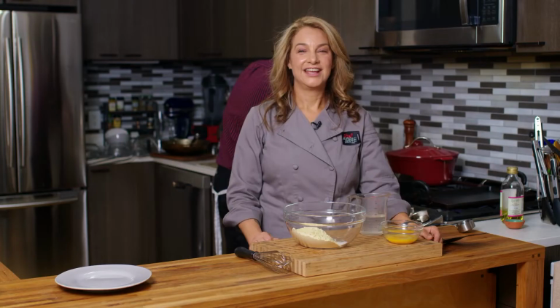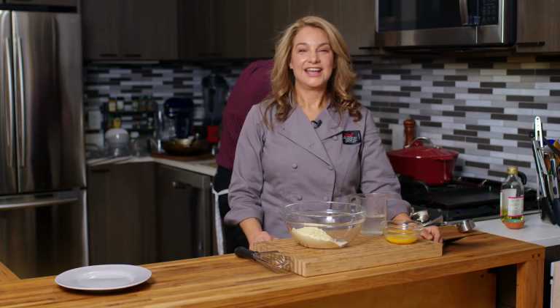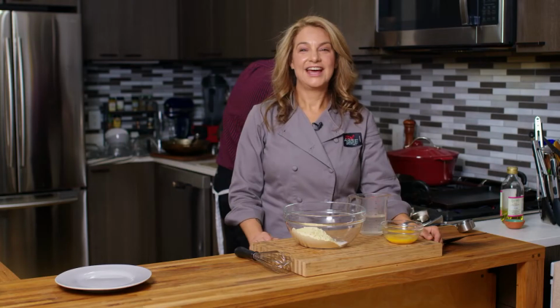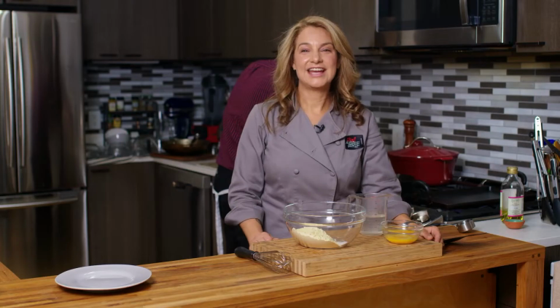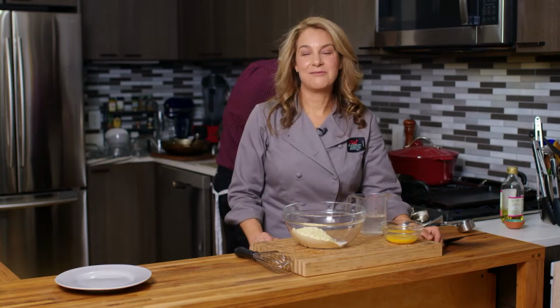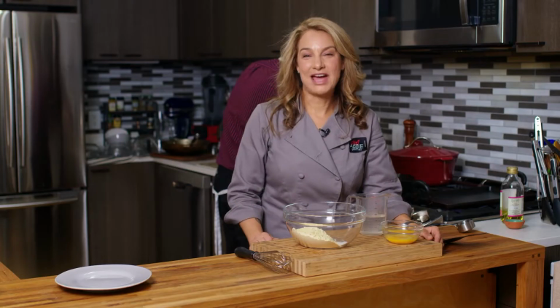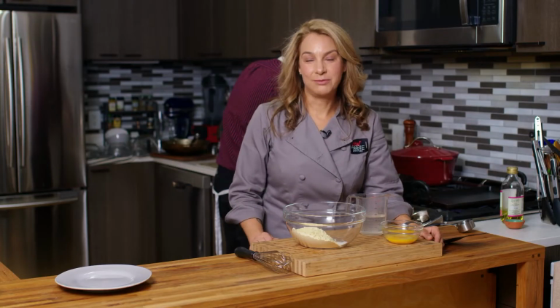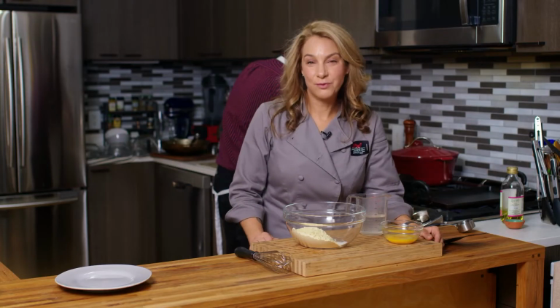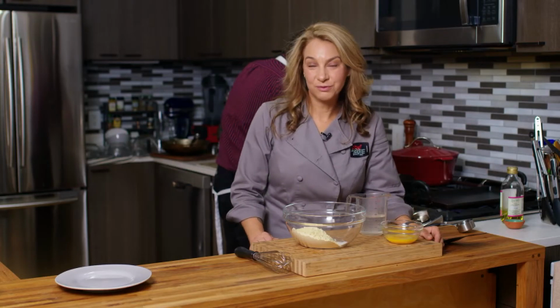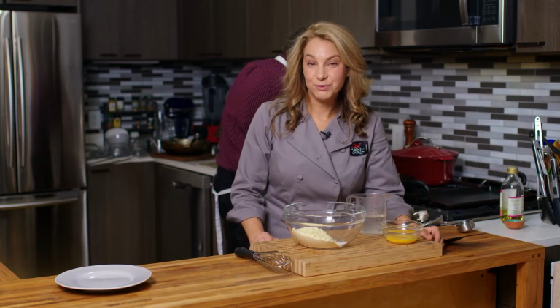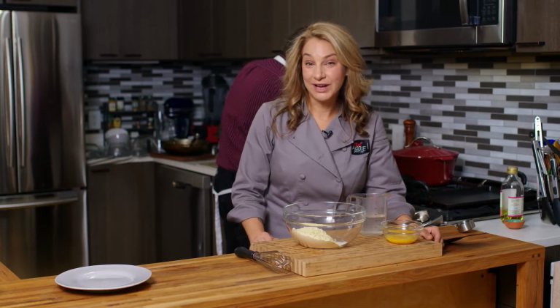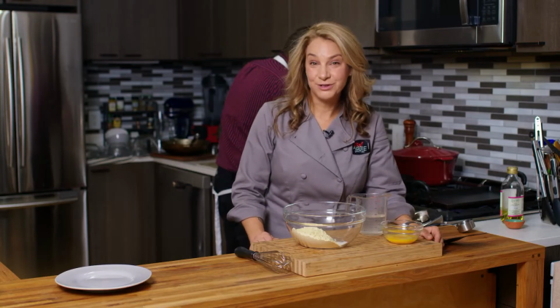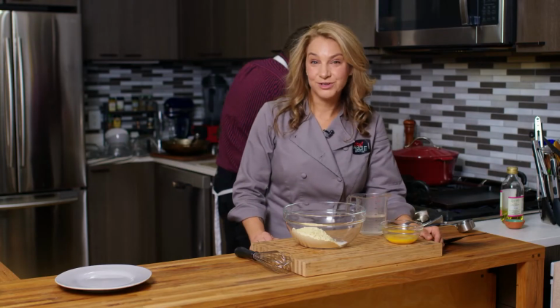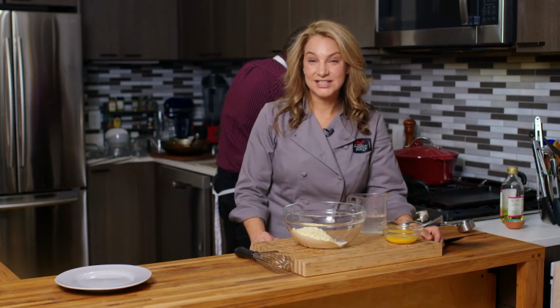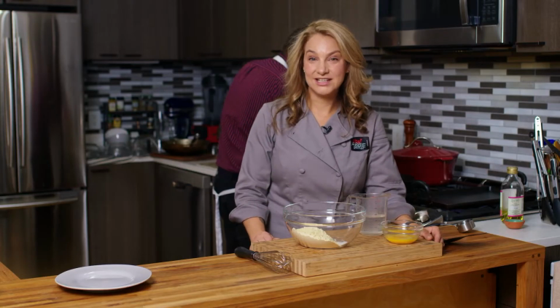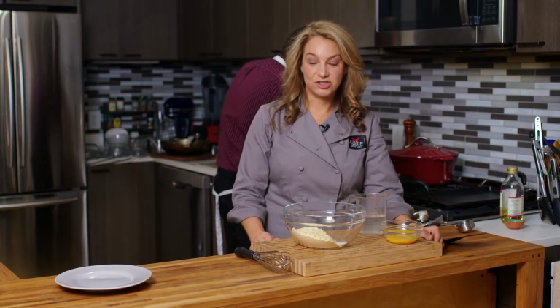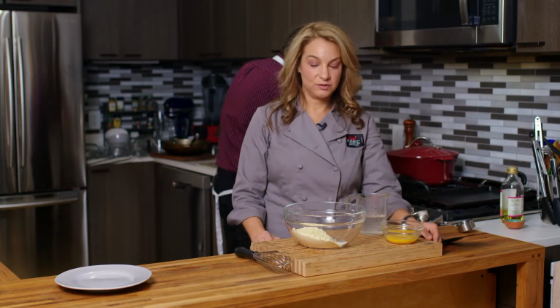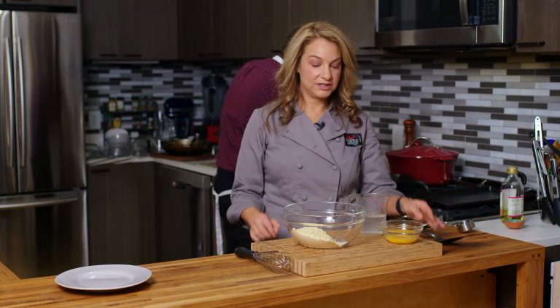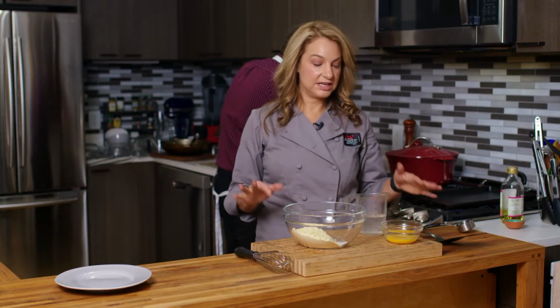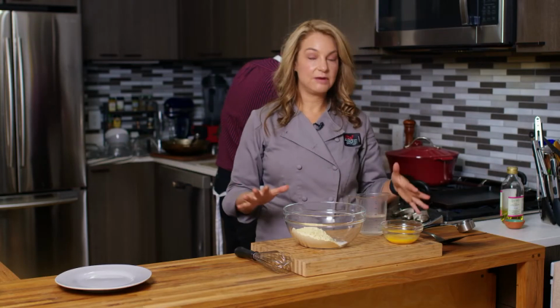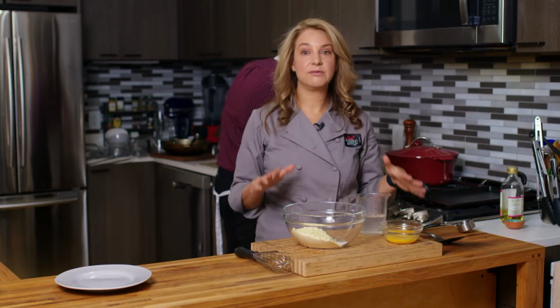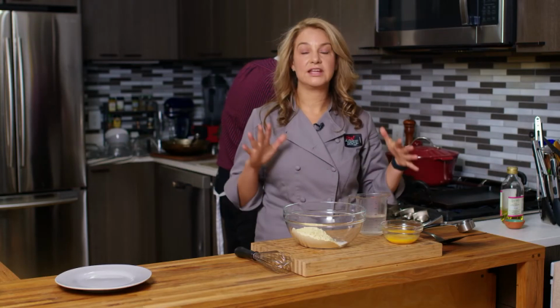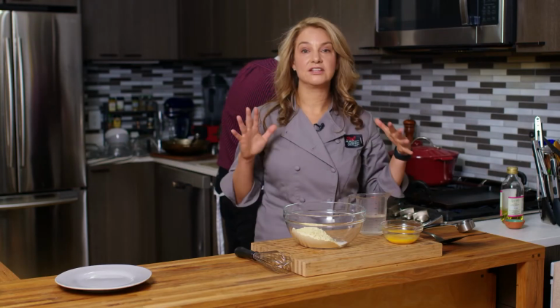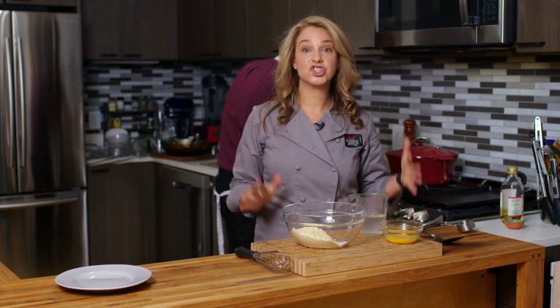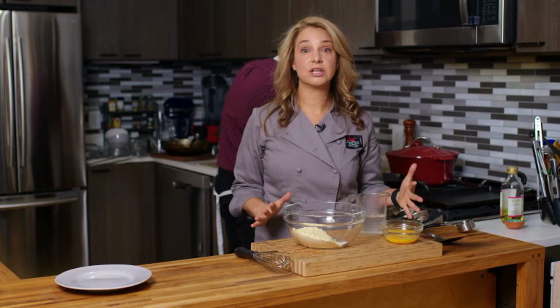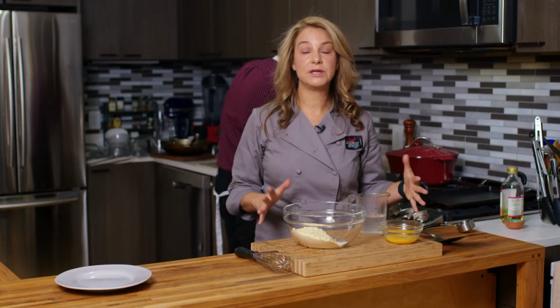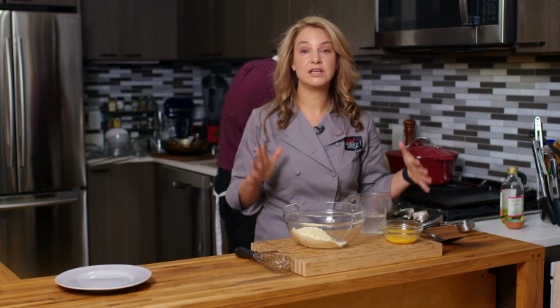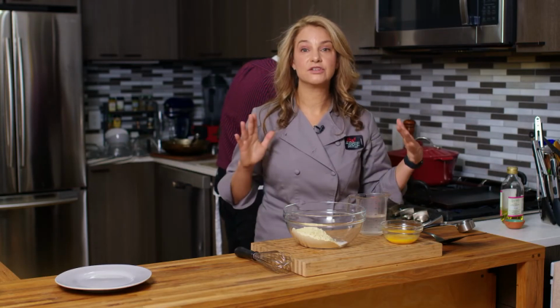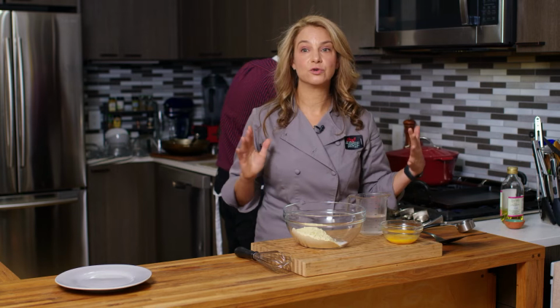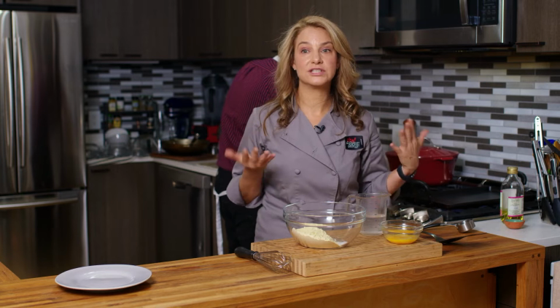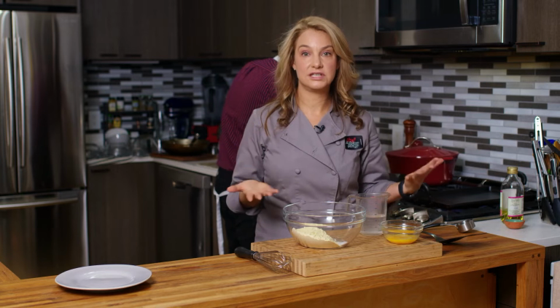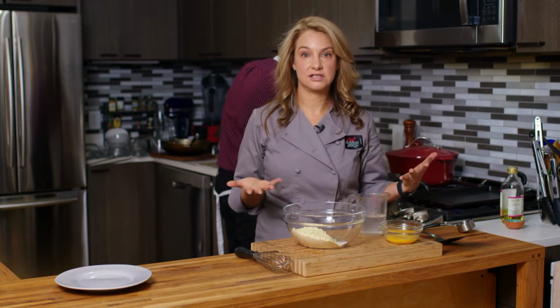Hi, I'm Abby. Welcome to my New York City kitchen where today we're making chickpea tortillas.